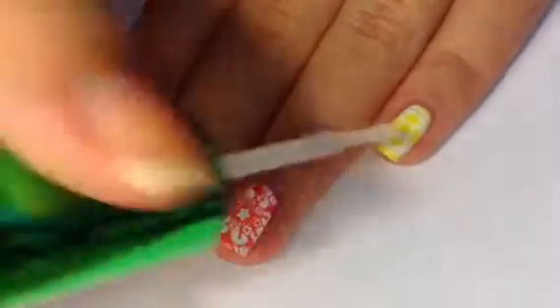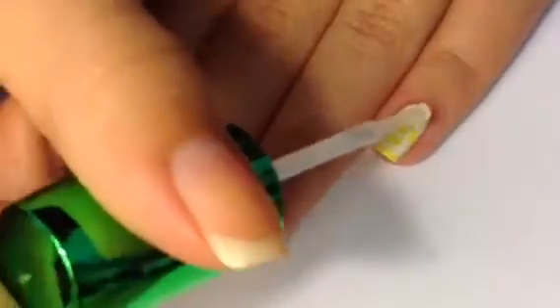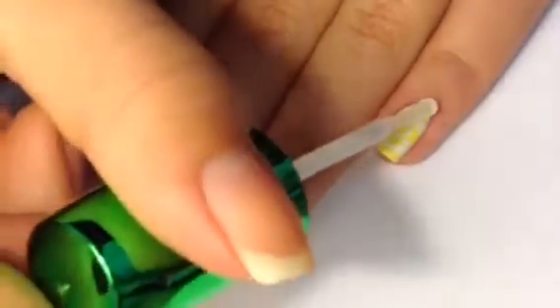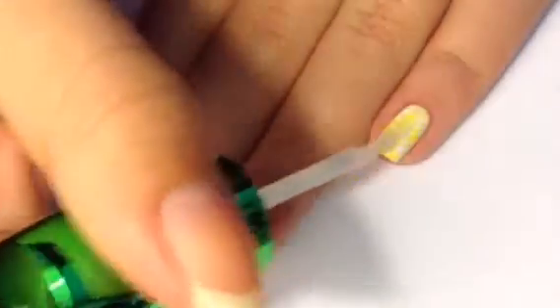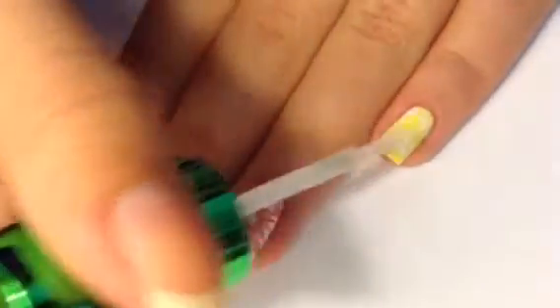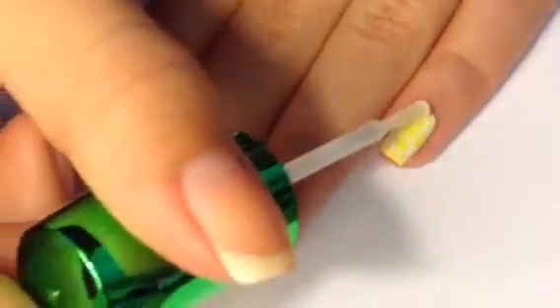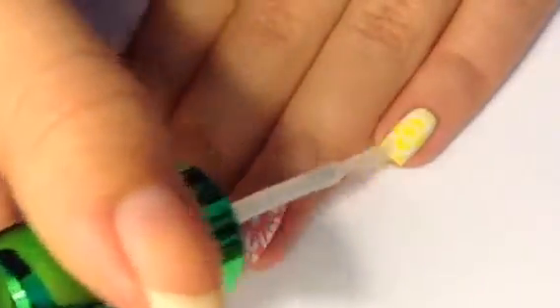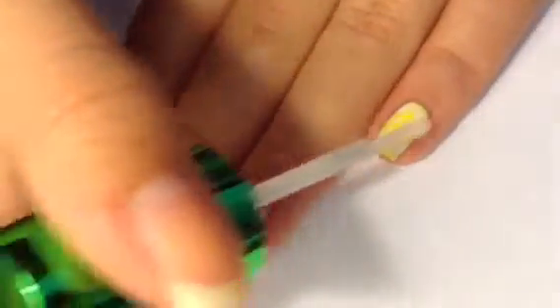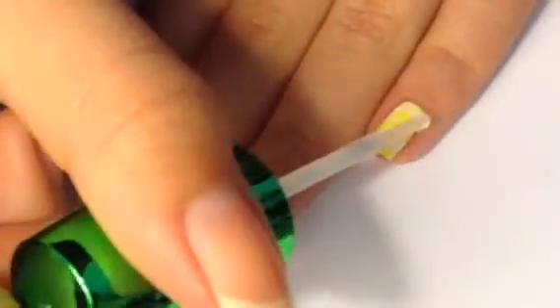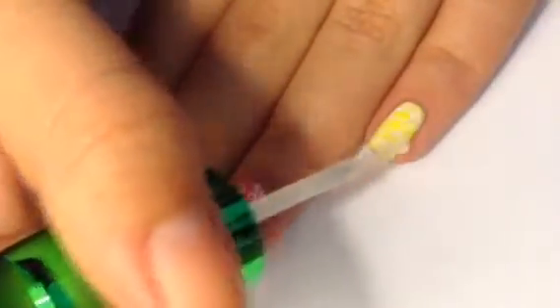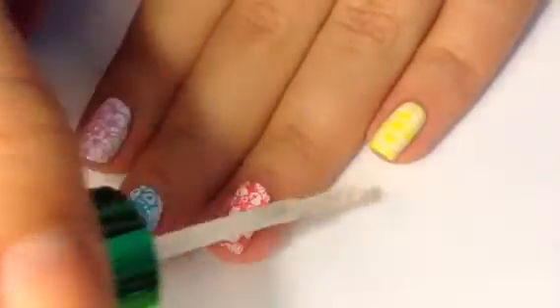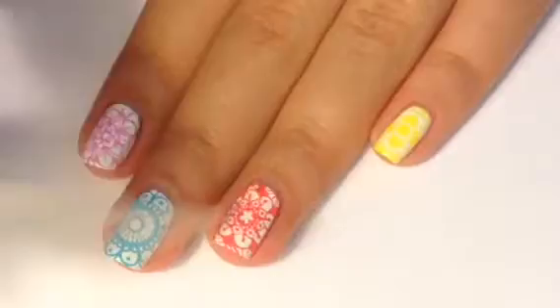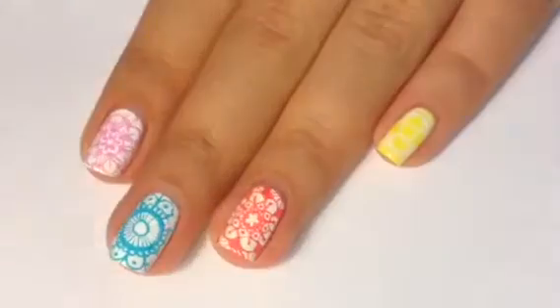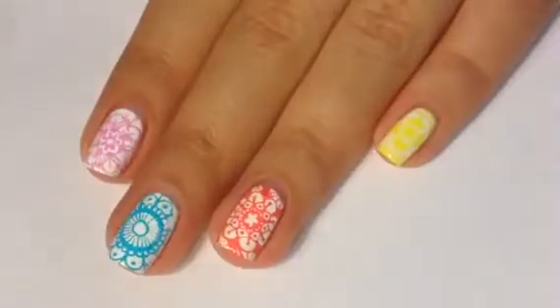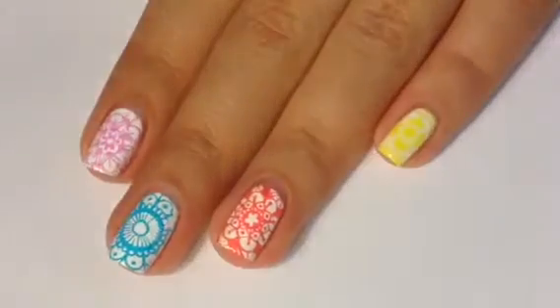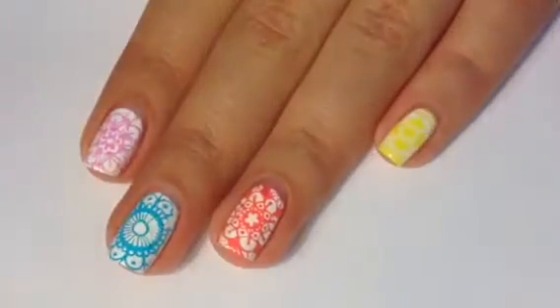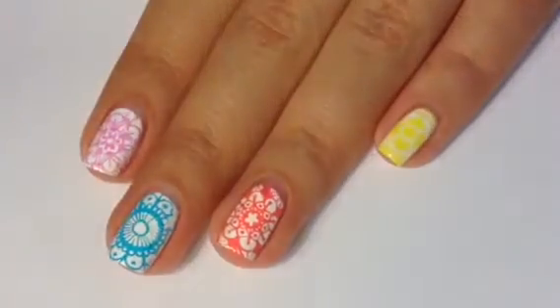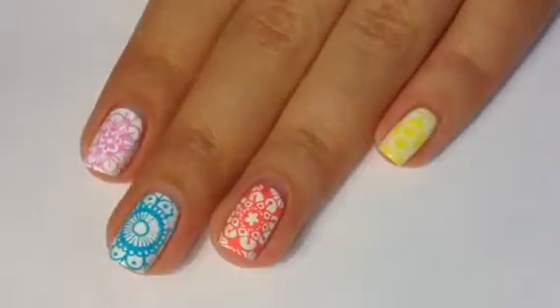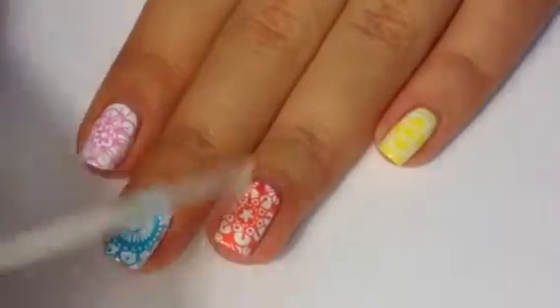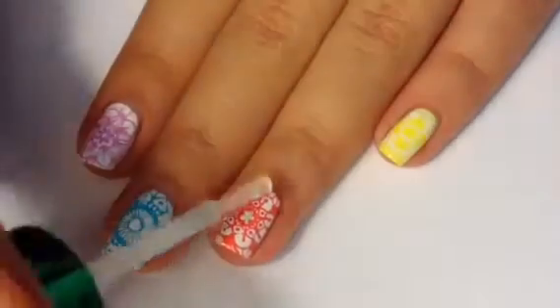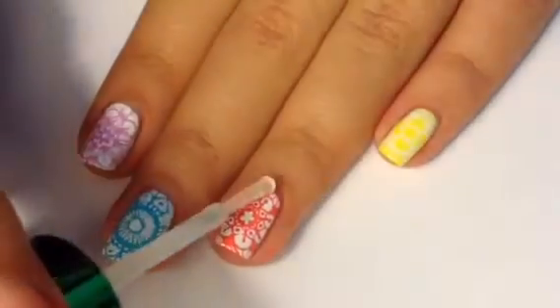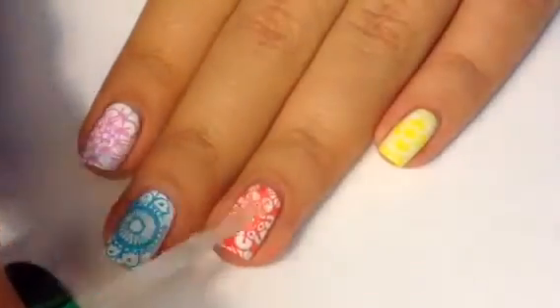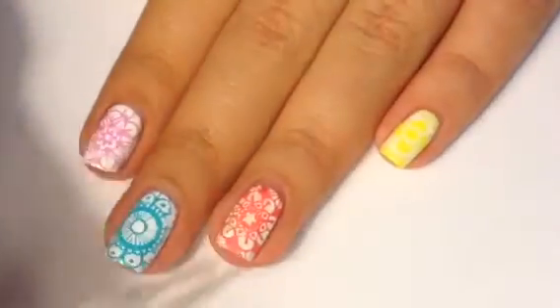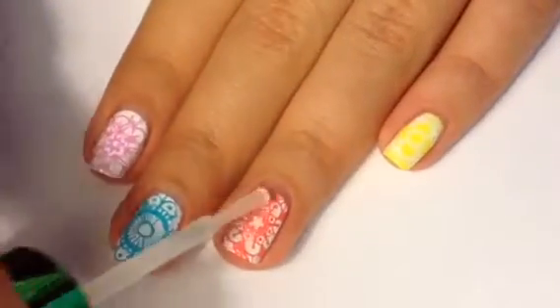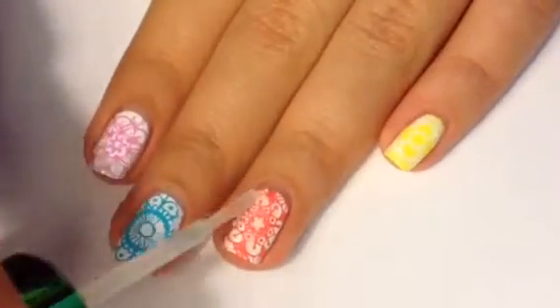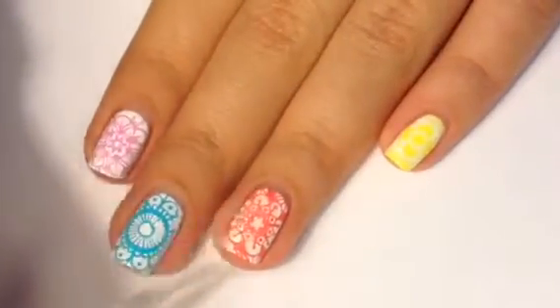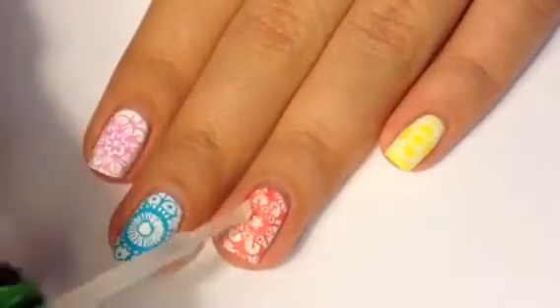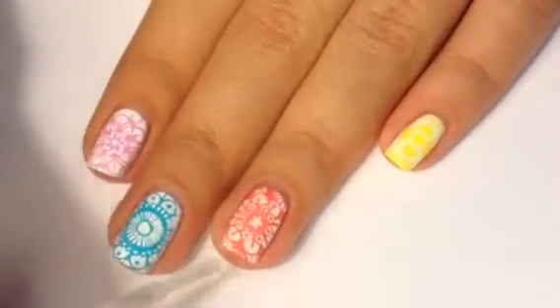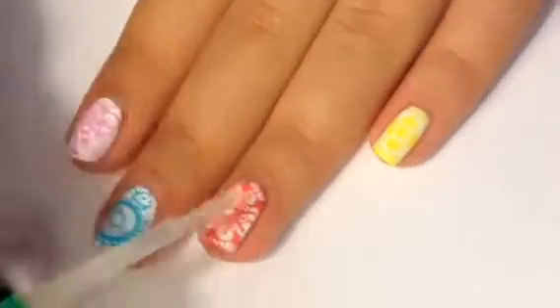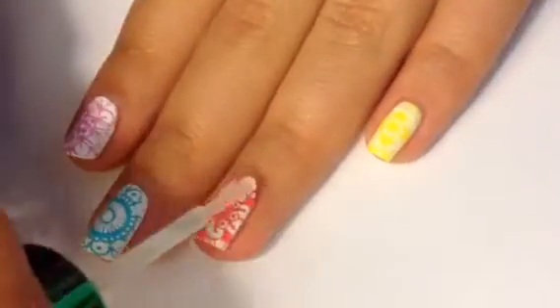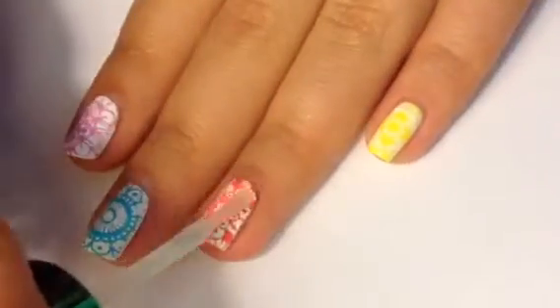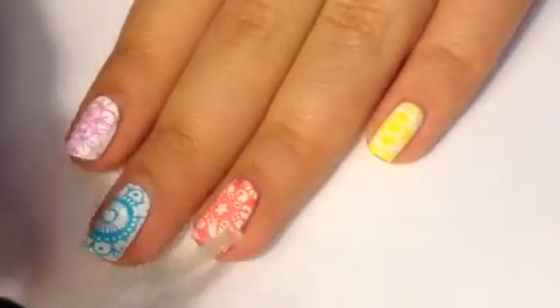Then apply a non-smearing top coat, which is the one I used. It's really good if you don't want to smear your nail art.